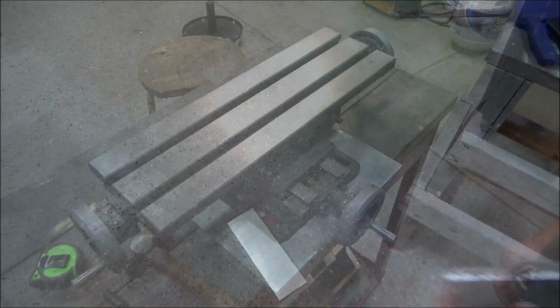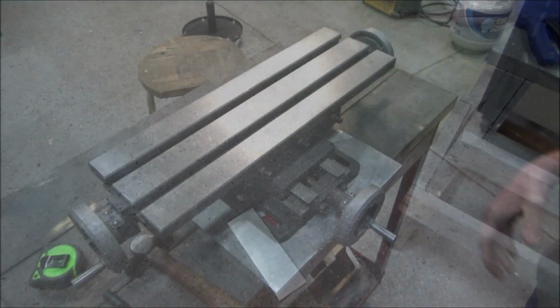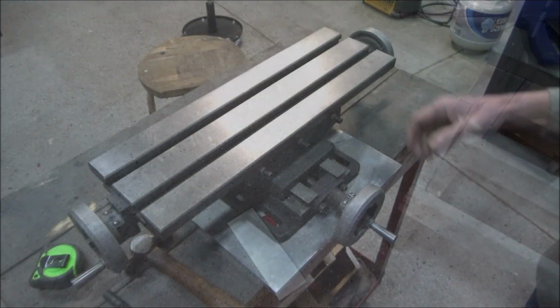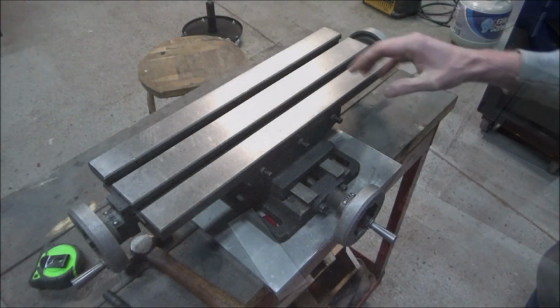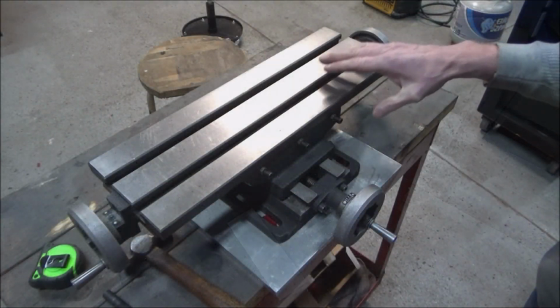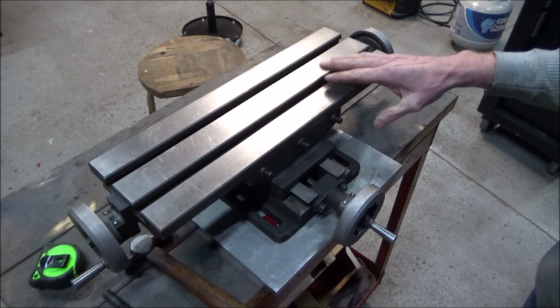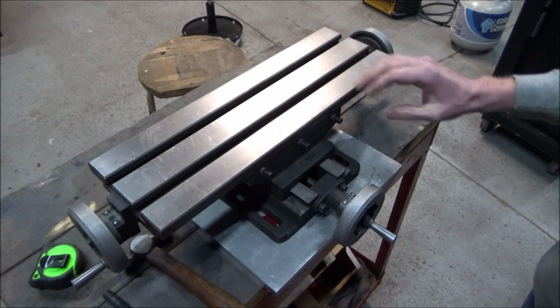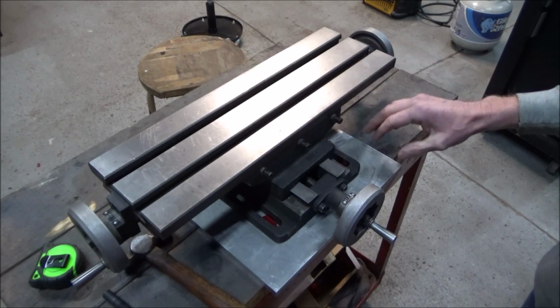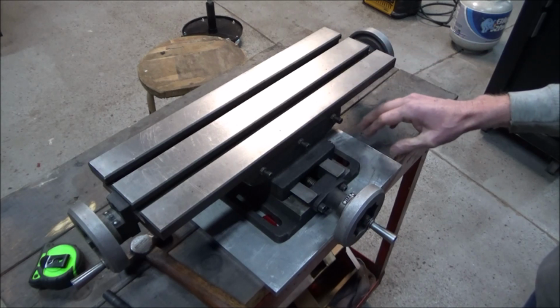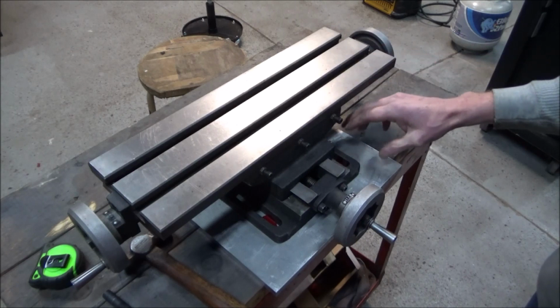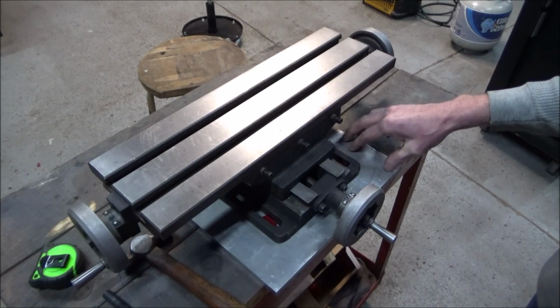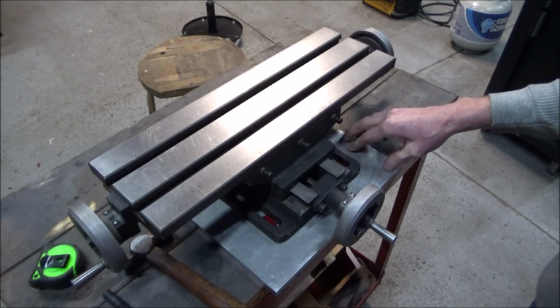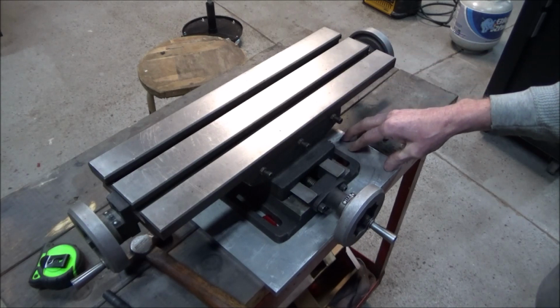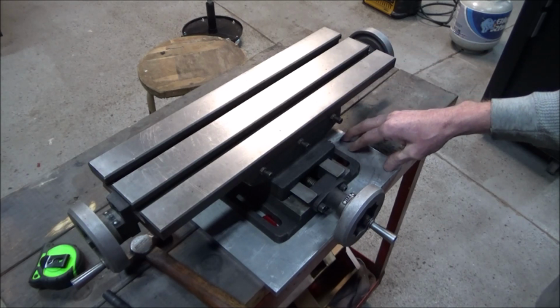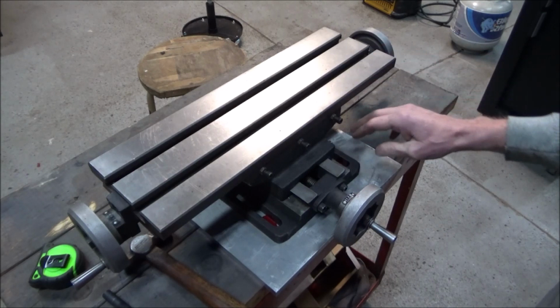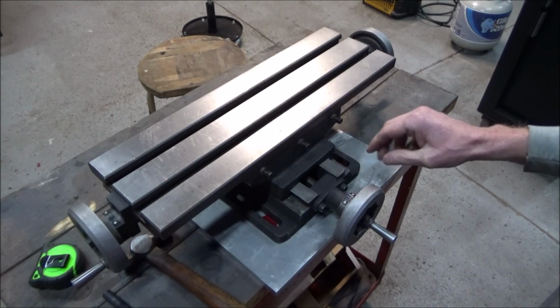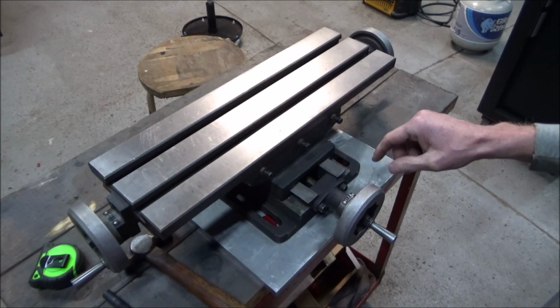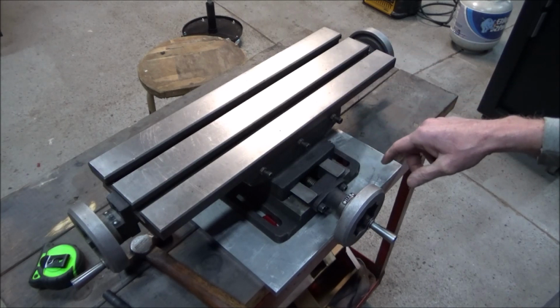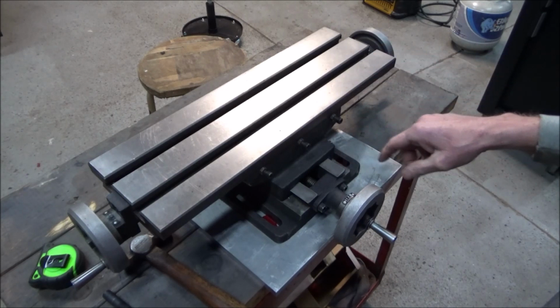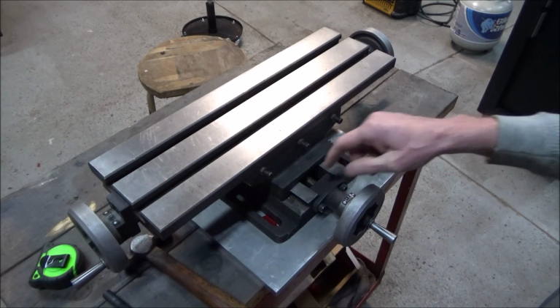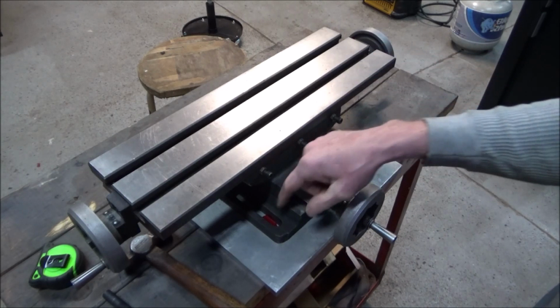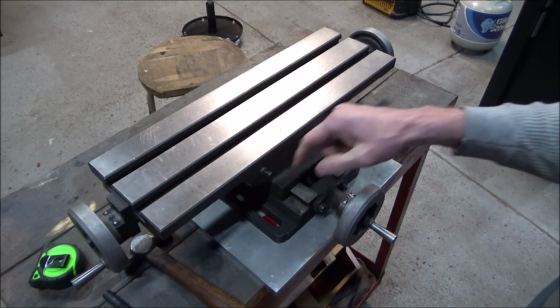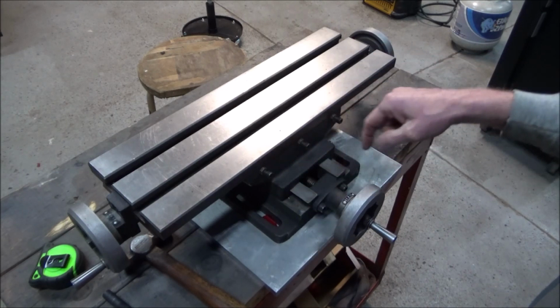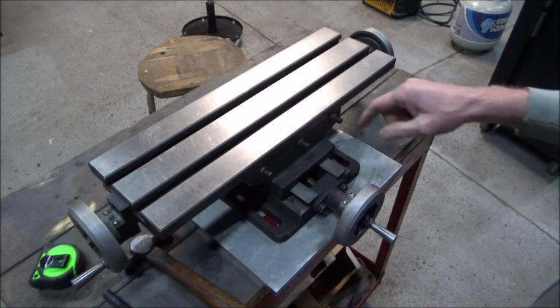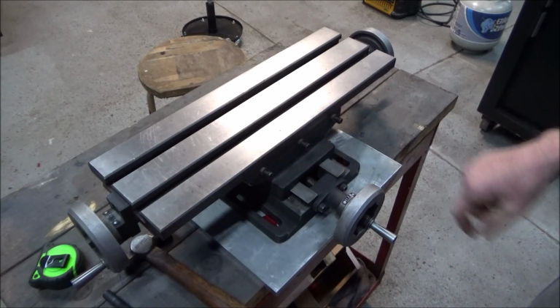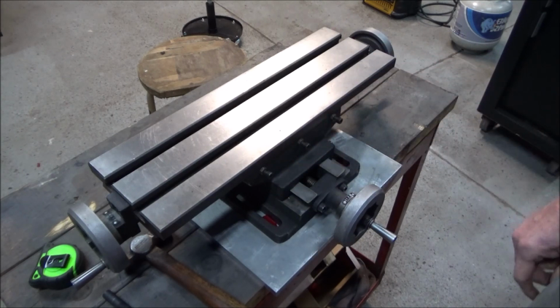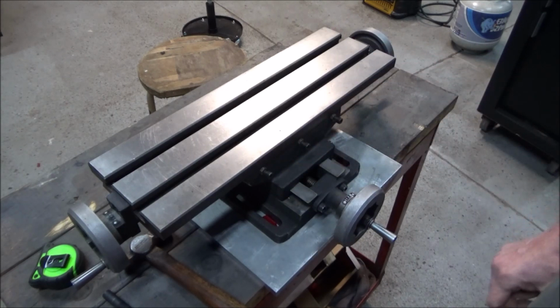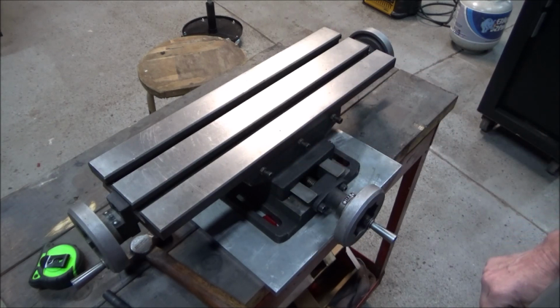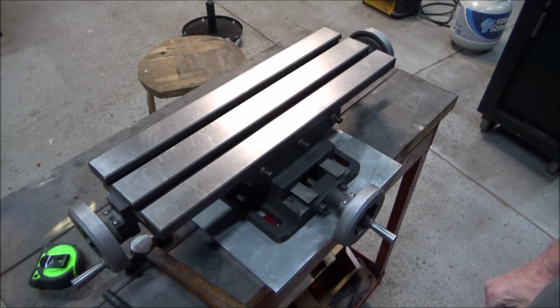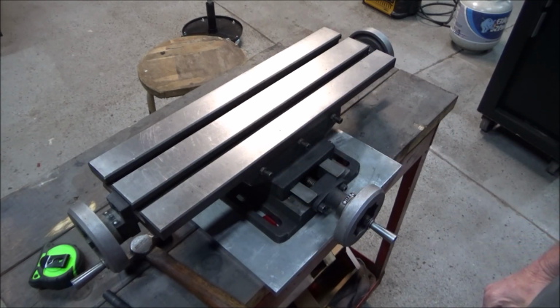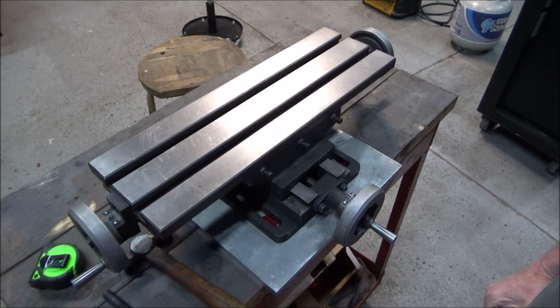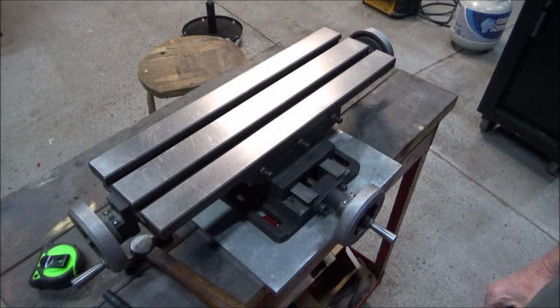I've got the table centered on this piece of aluminum, so I'm just going to take a transfer punch and get these holes marked out.